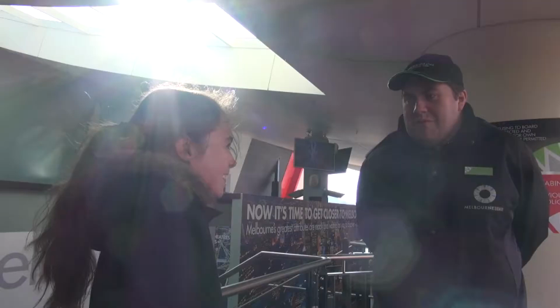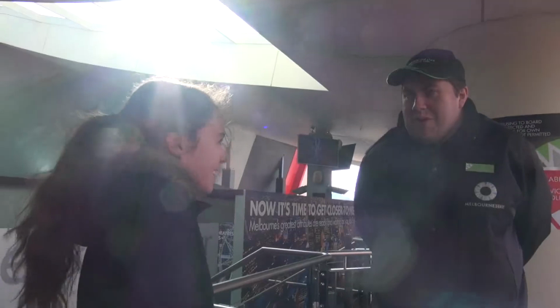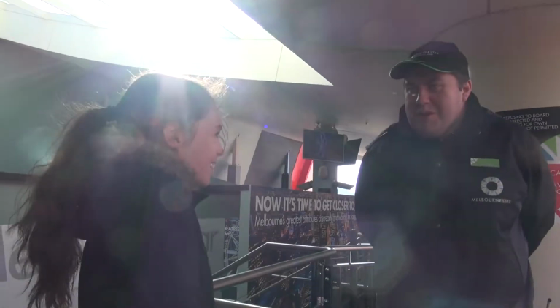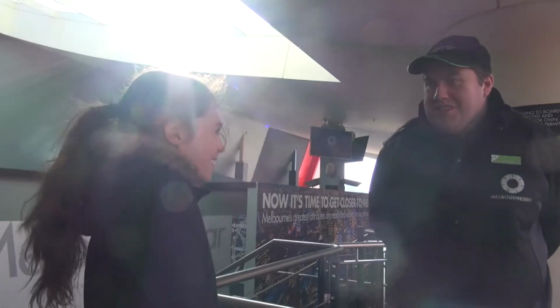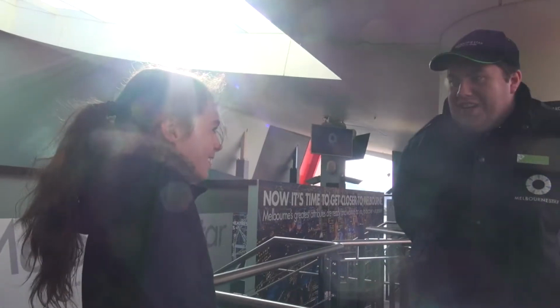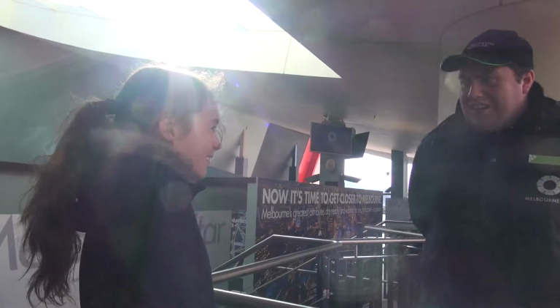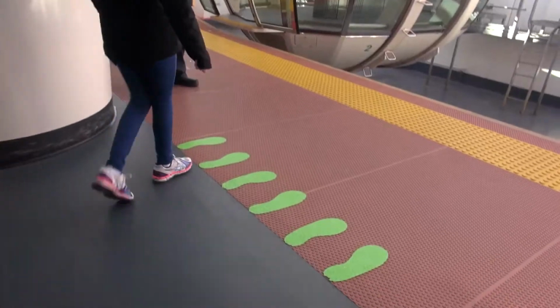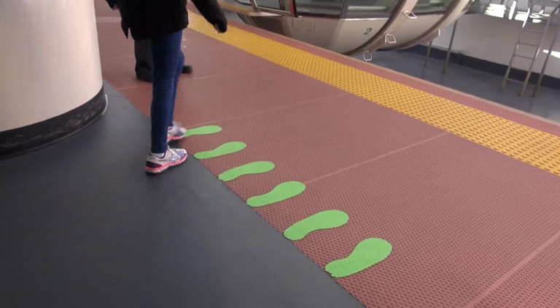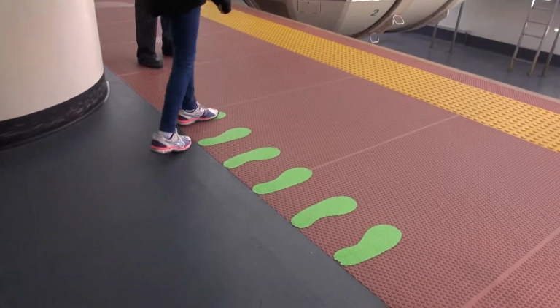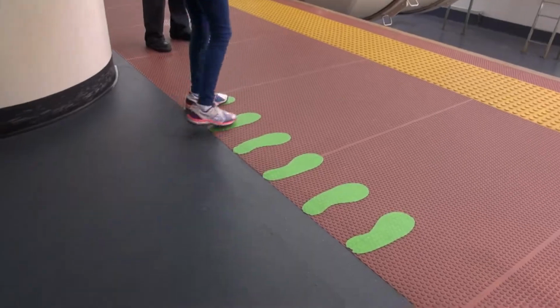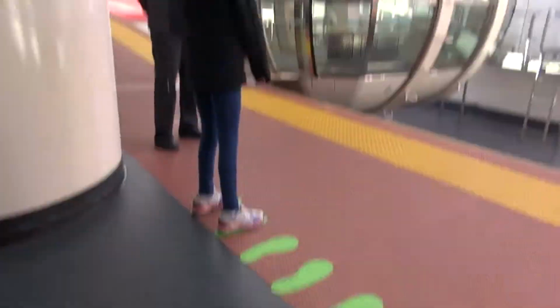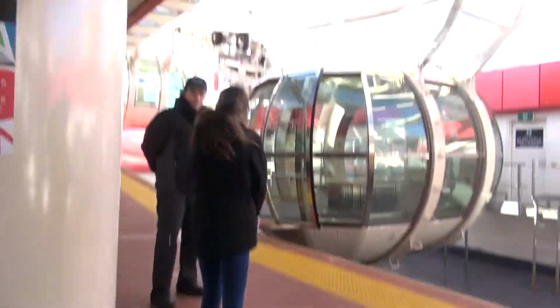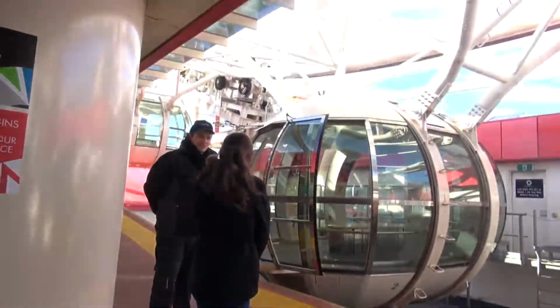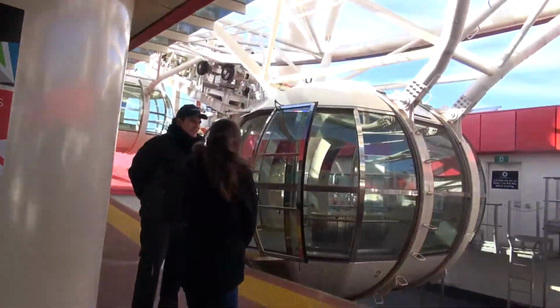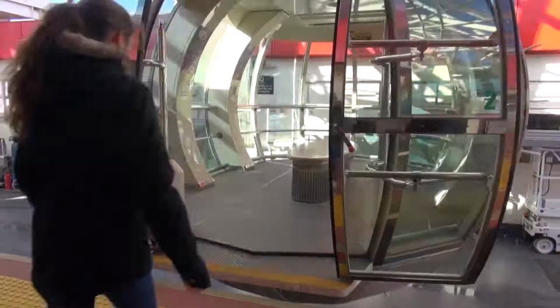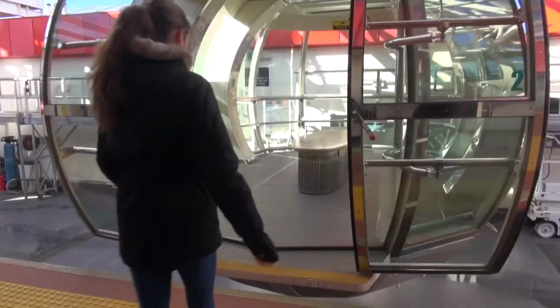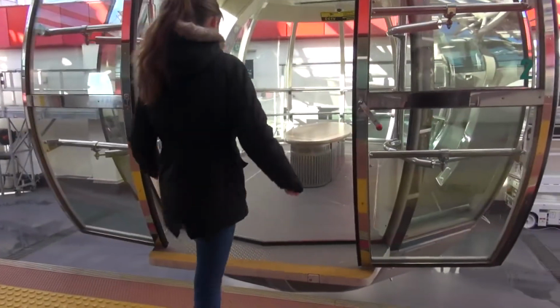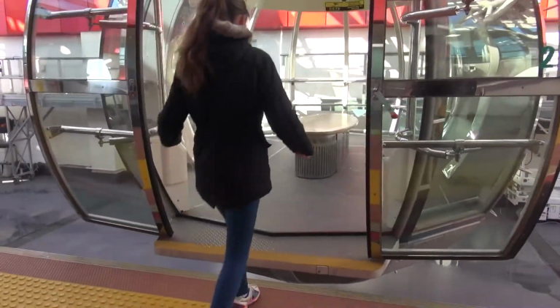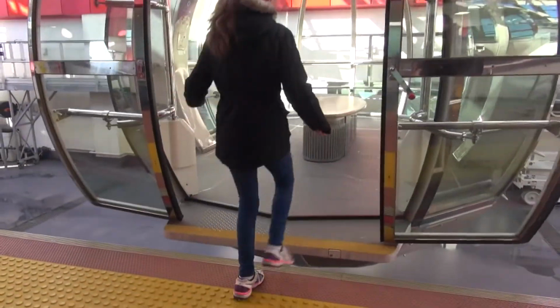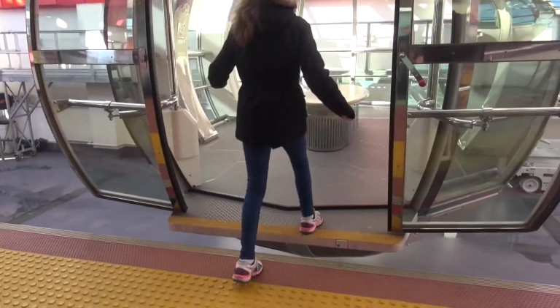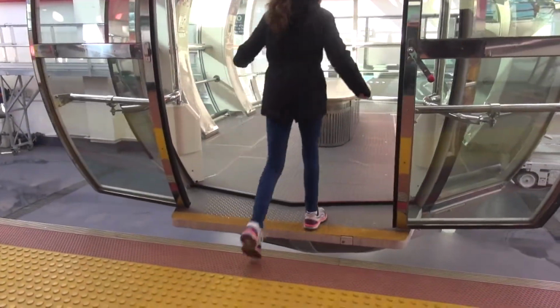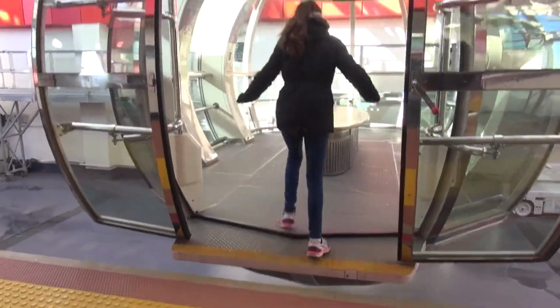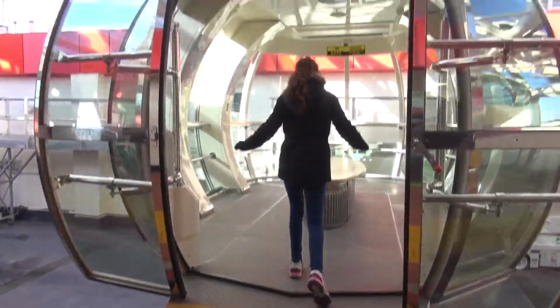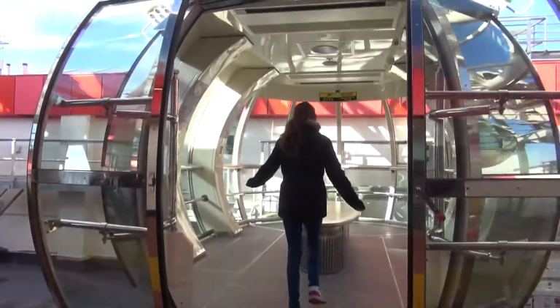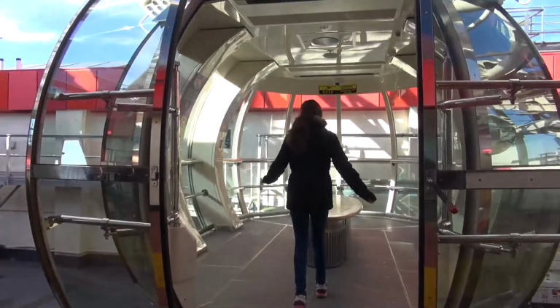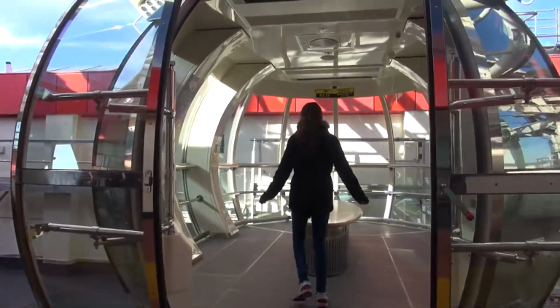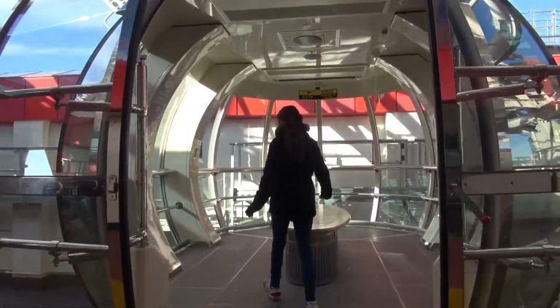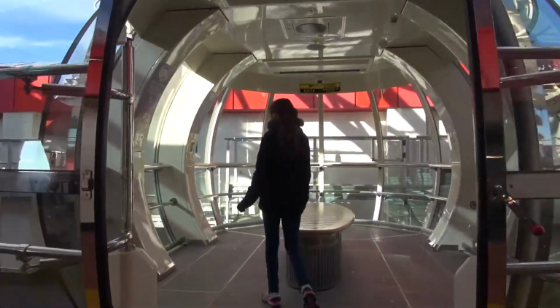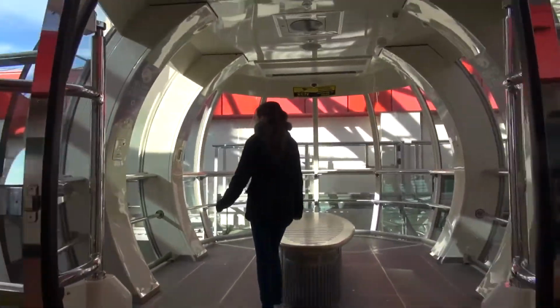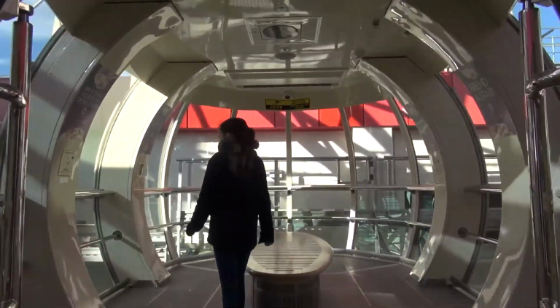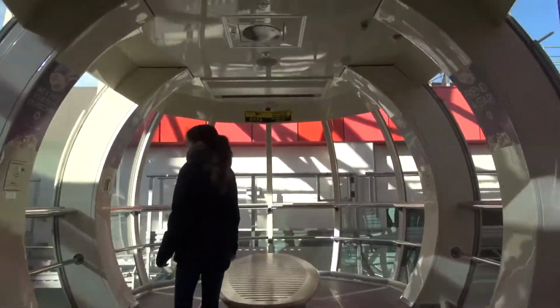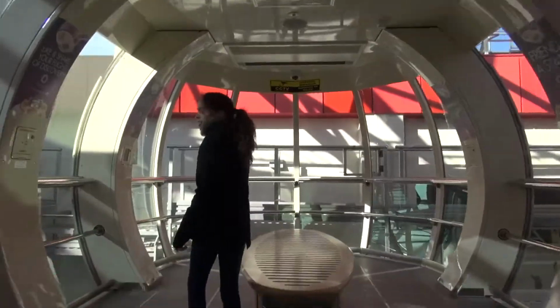Good morning, welcome to the Star. If you'd like to come through and make your way on board. It was kind of weird when I was getting on because it was still moving.